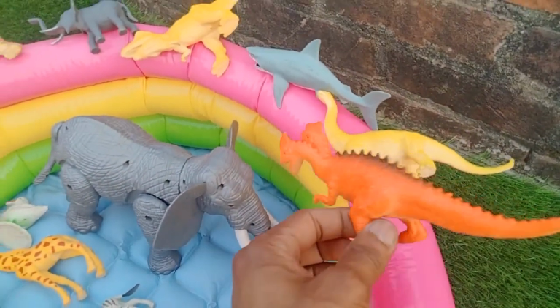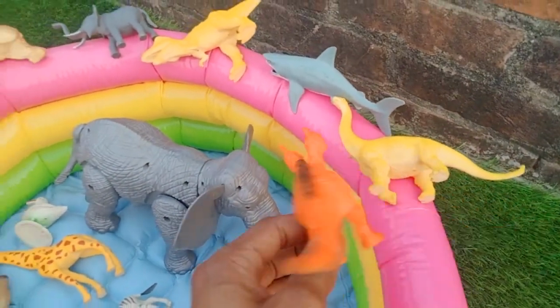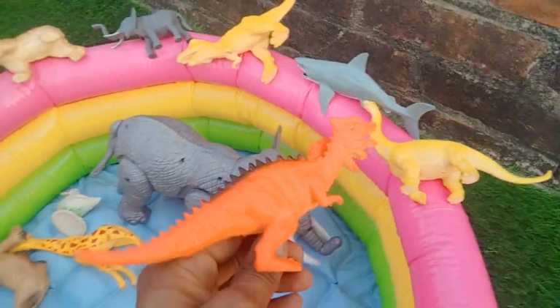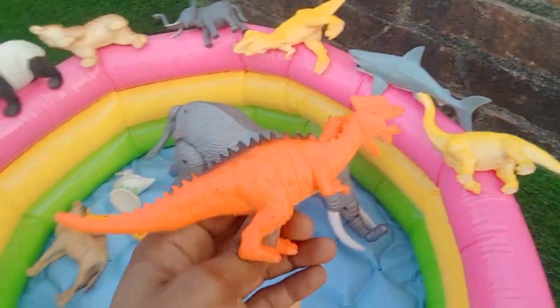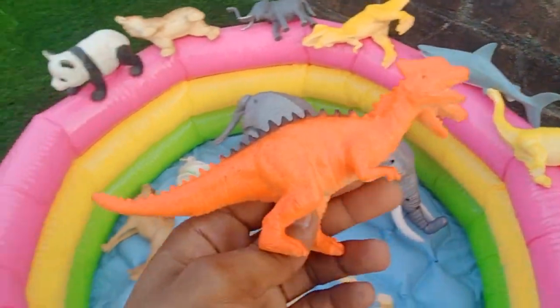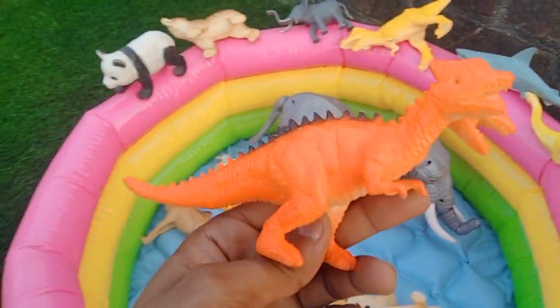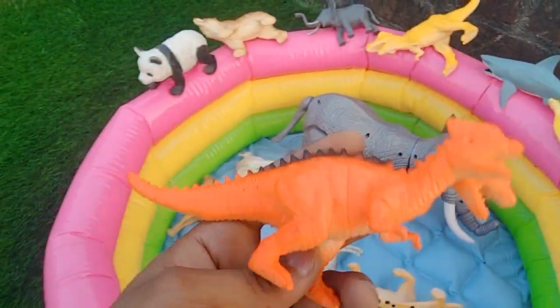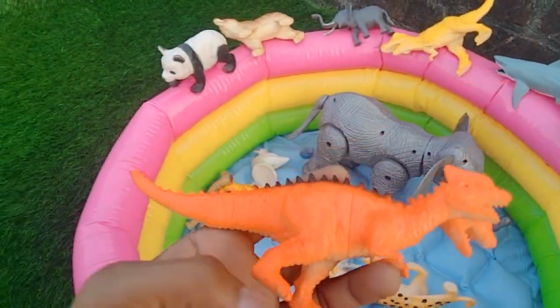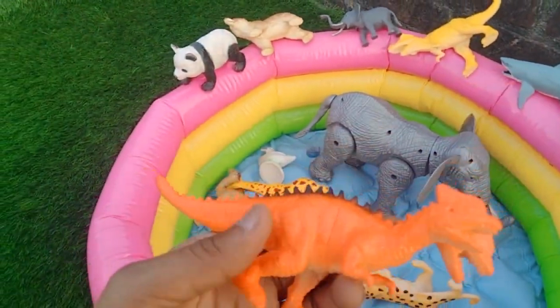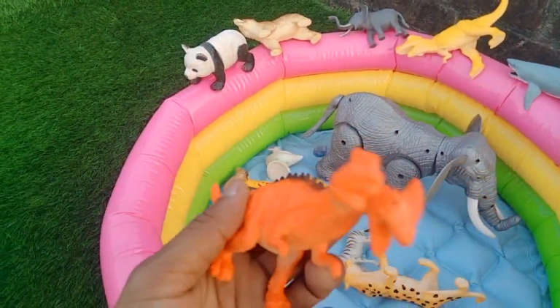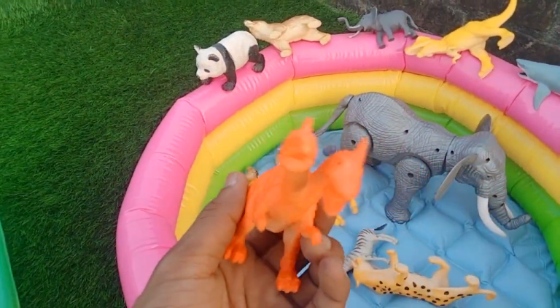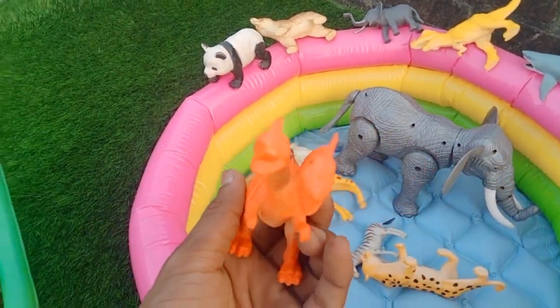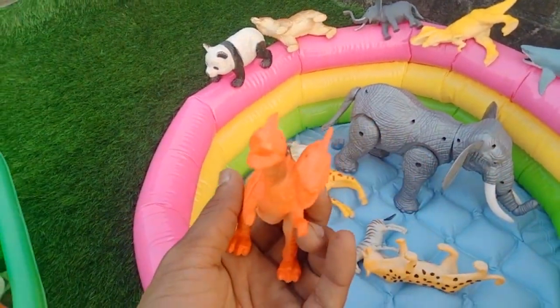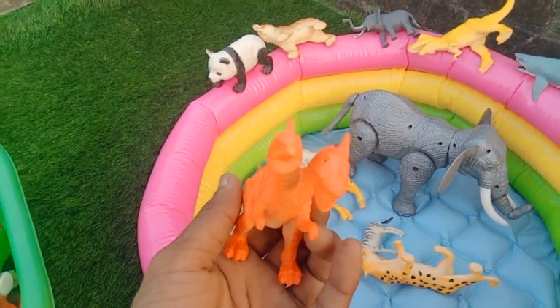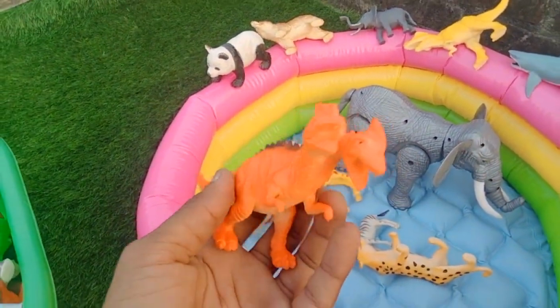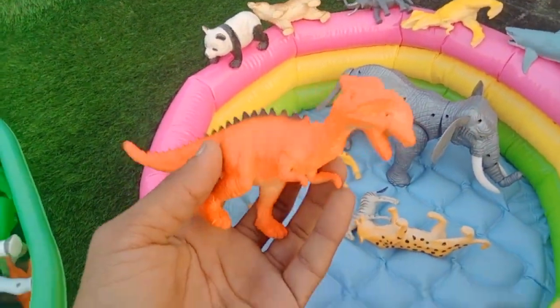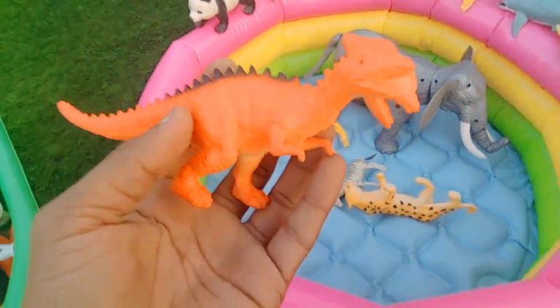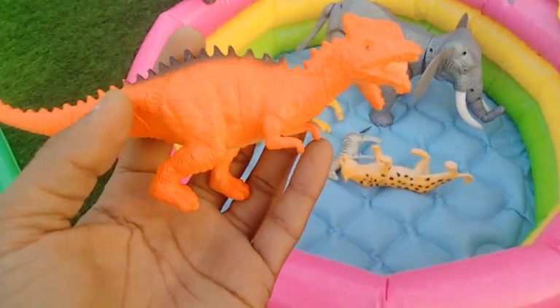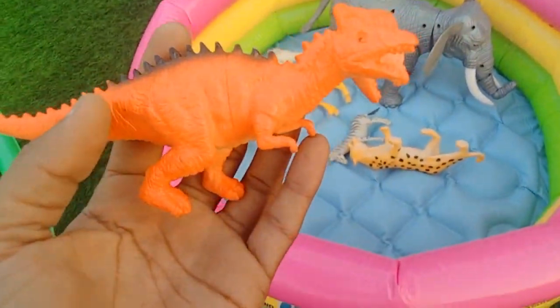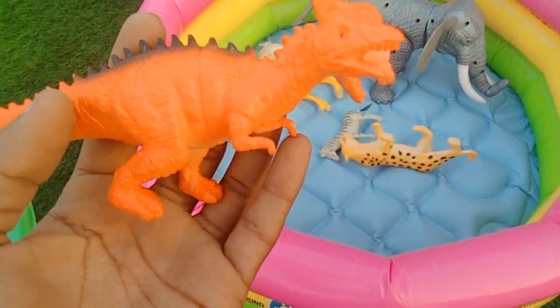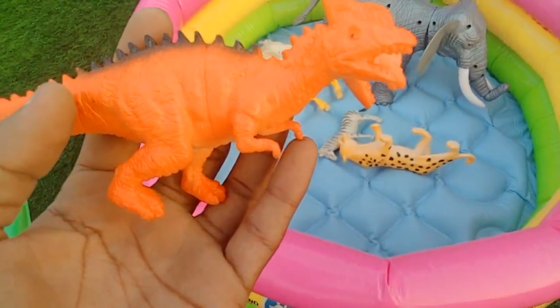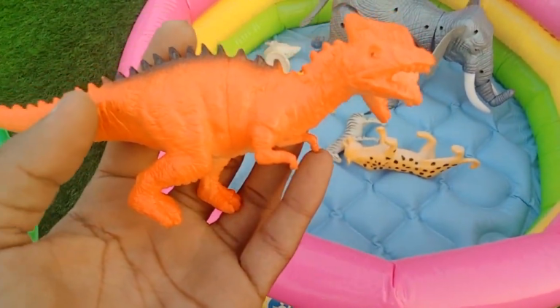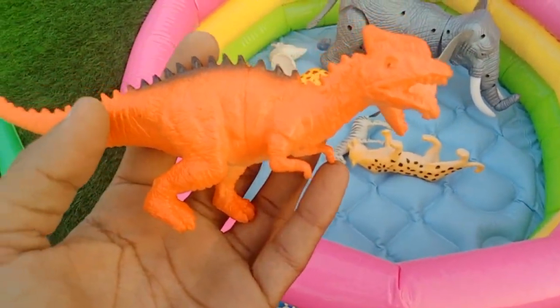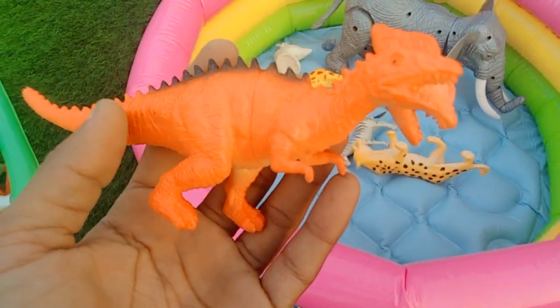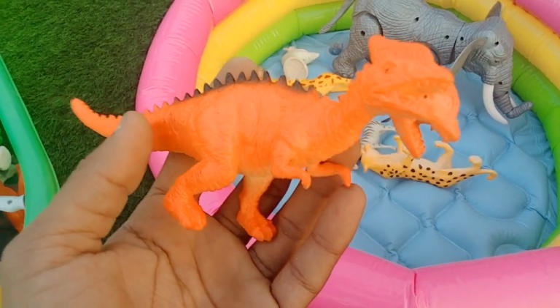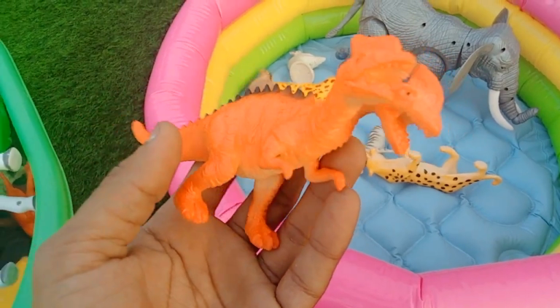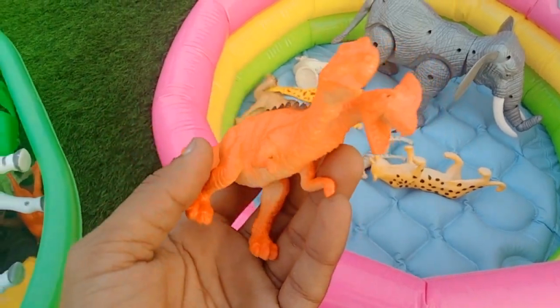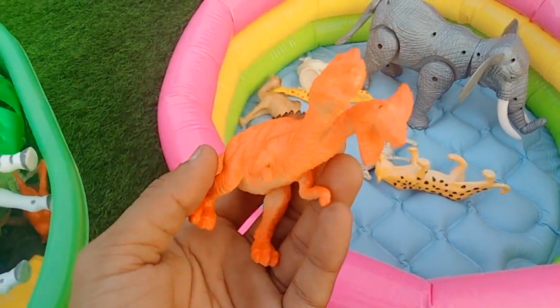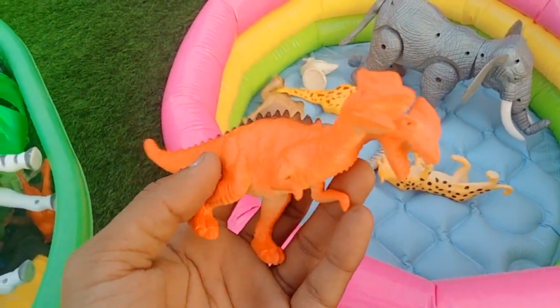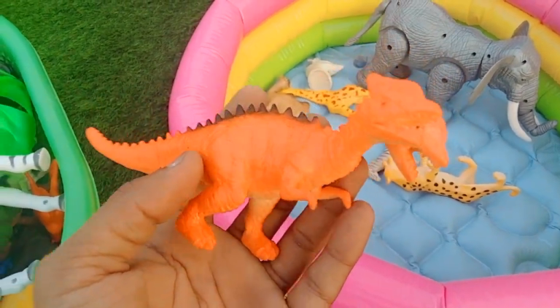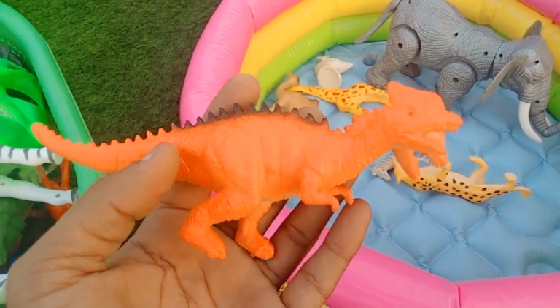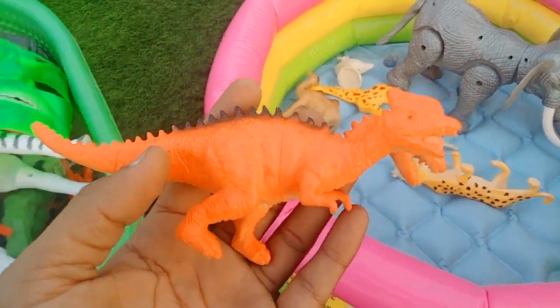Two-mouth dinosaurs! Wow guys, beautiful look, two-mouth dinosaurs.